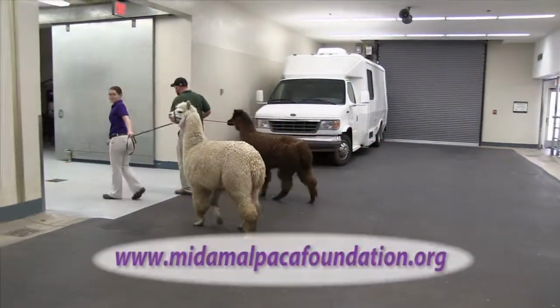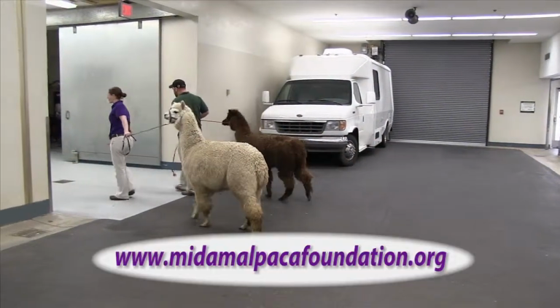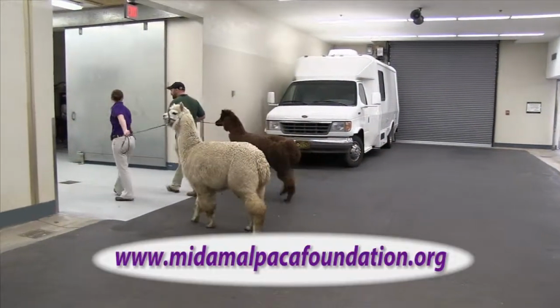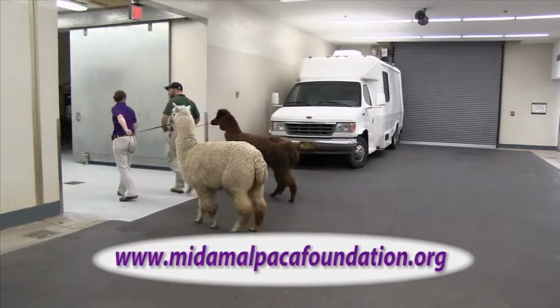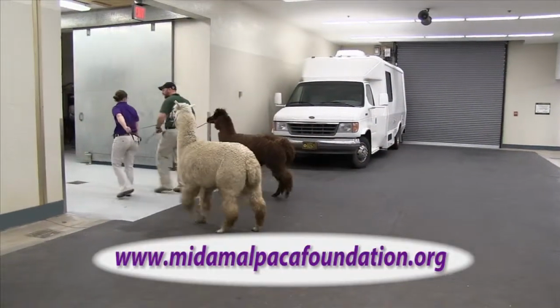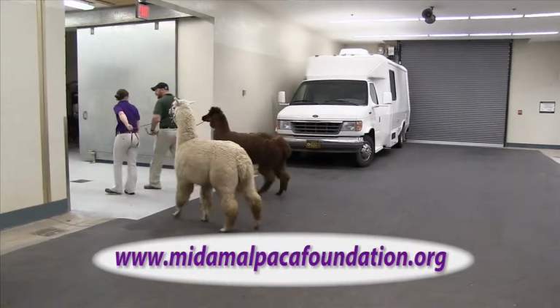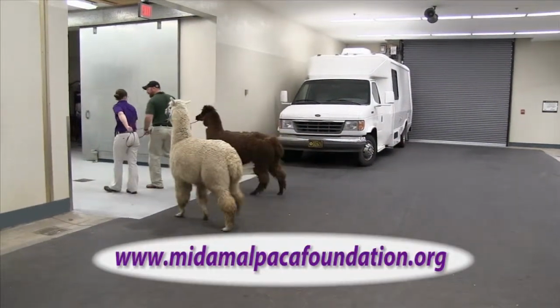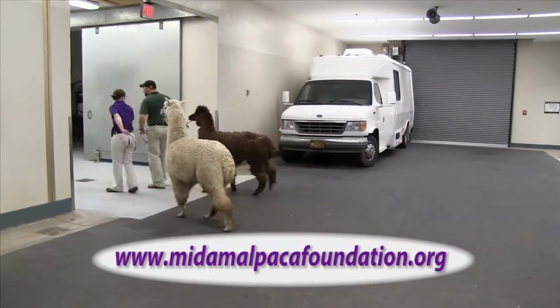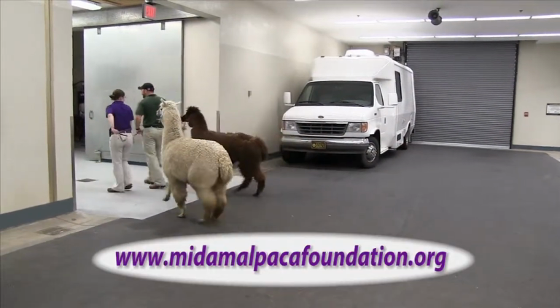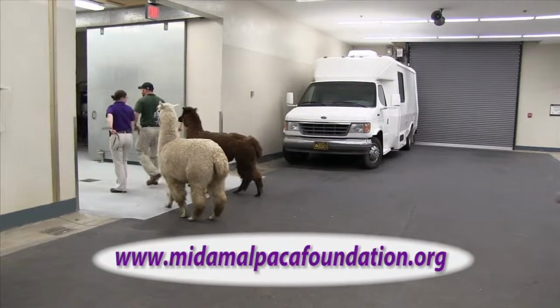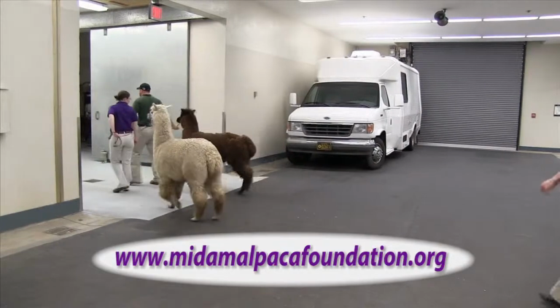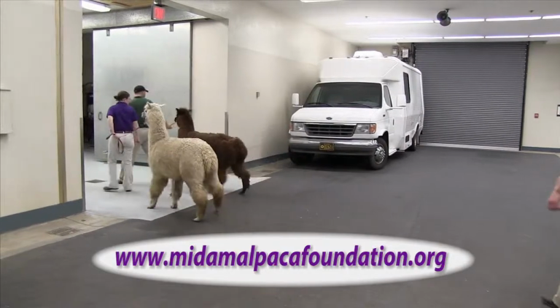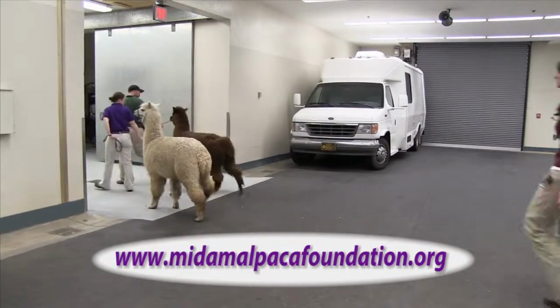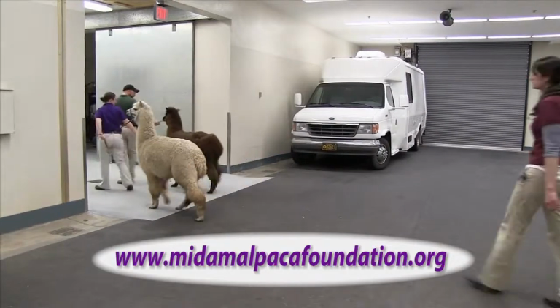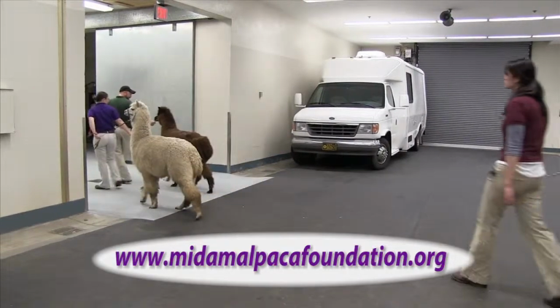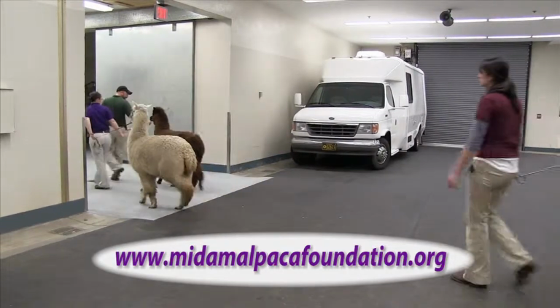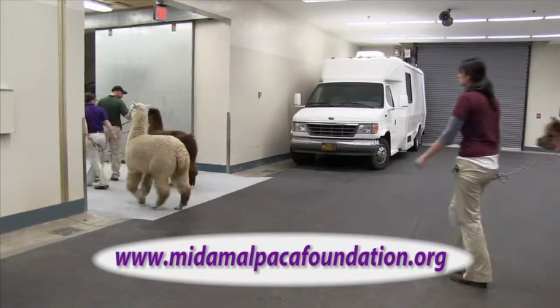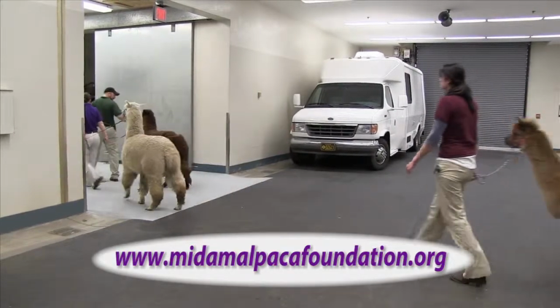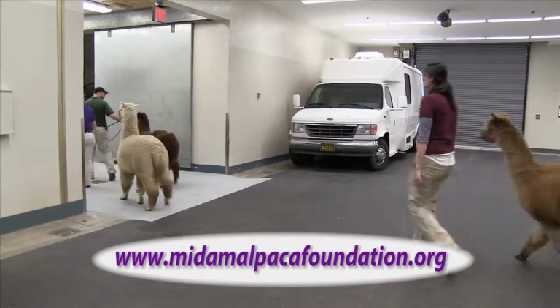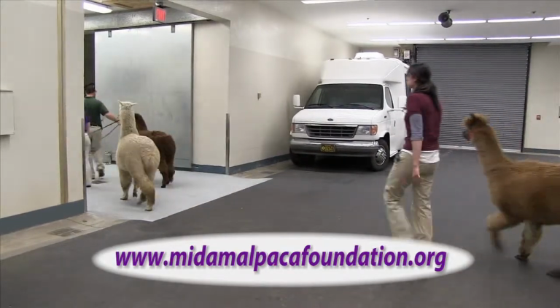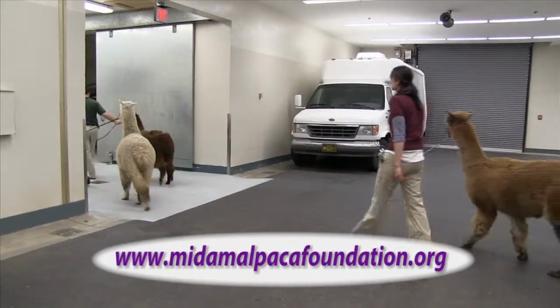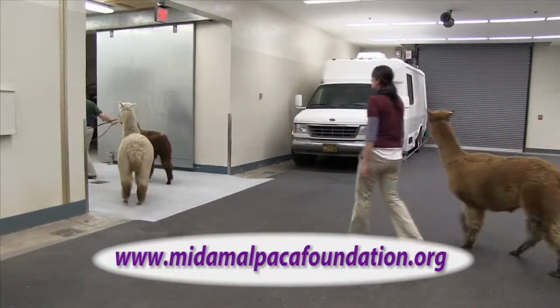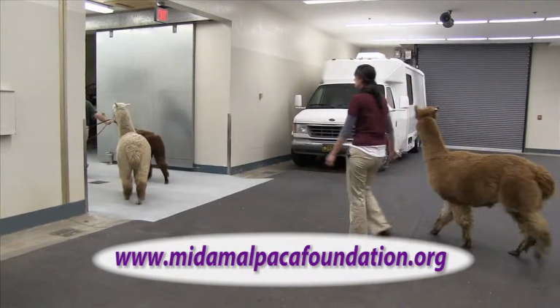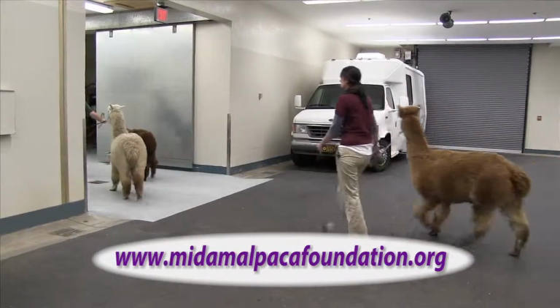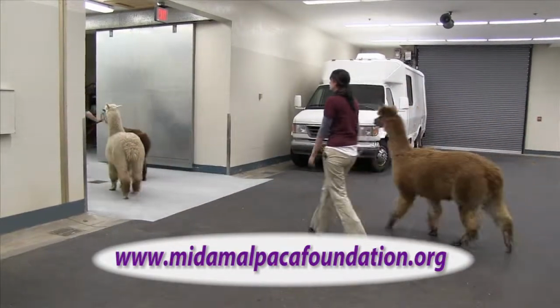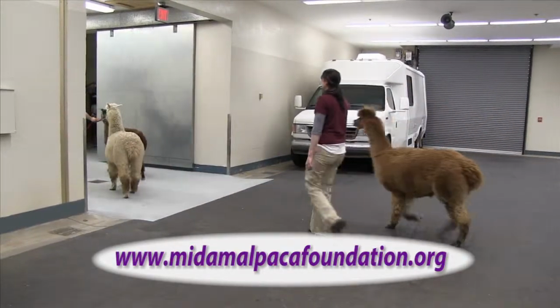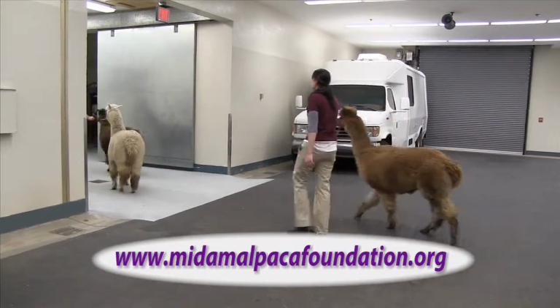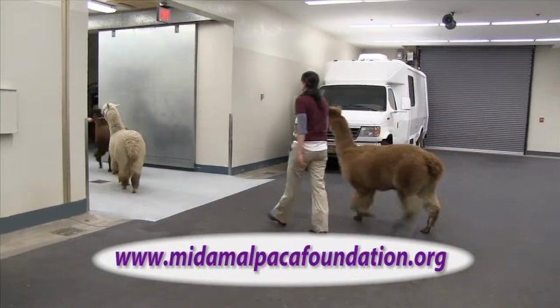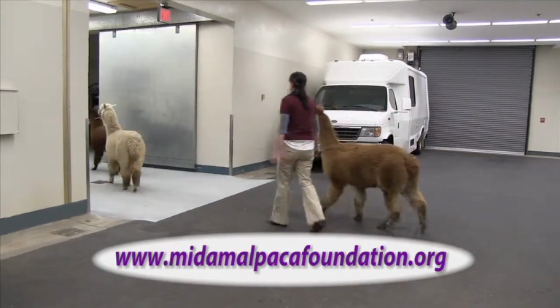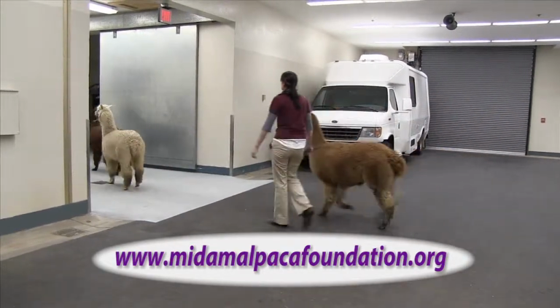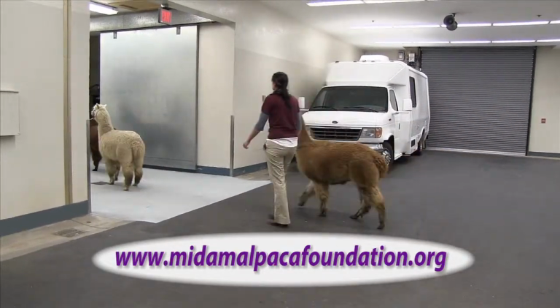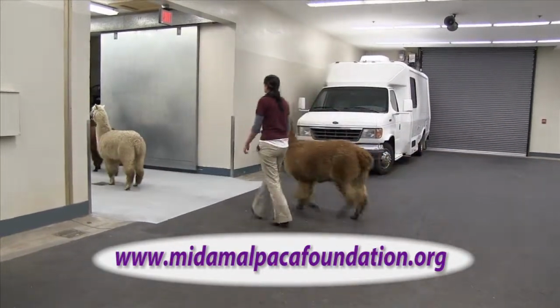To learn more about the alpaca teaching herd and the Mid-America Alpaca Foundation, please visit the foundation's website.